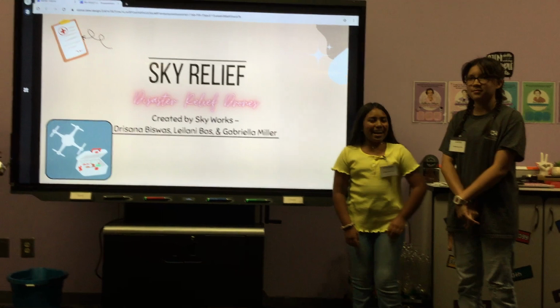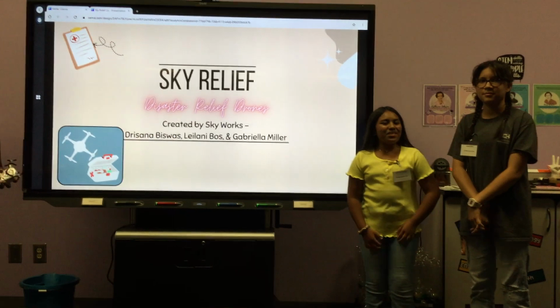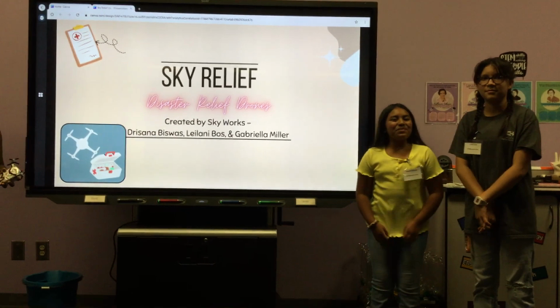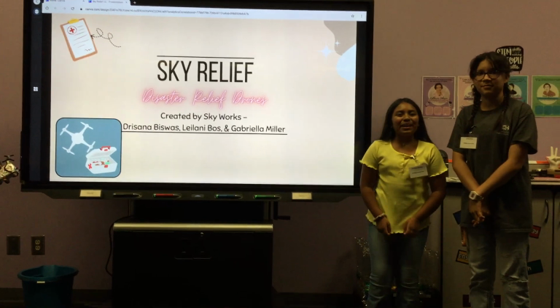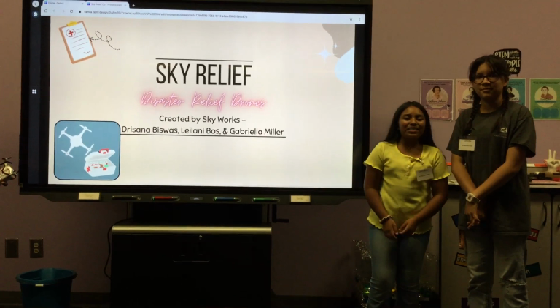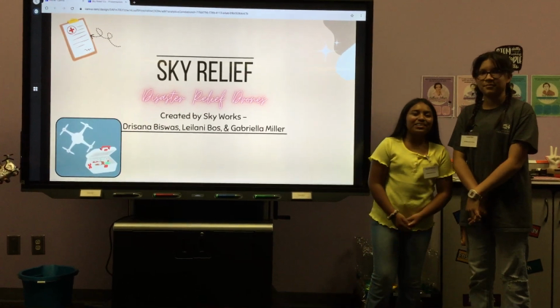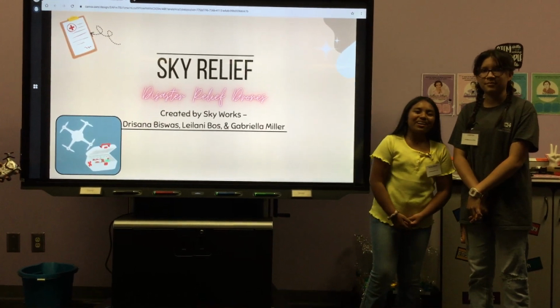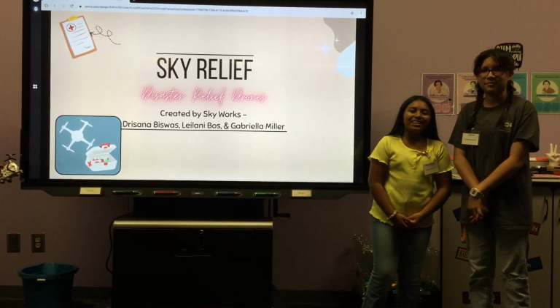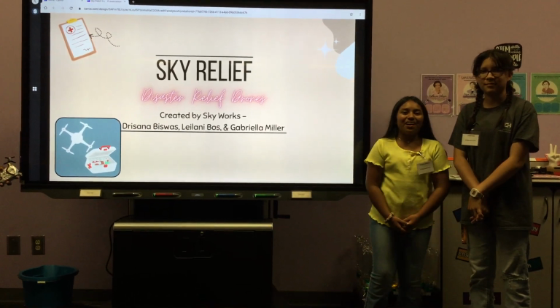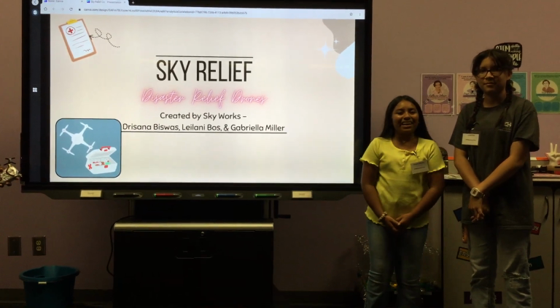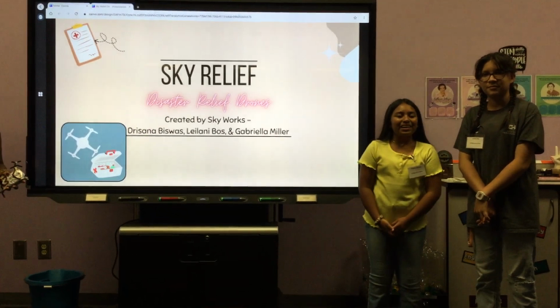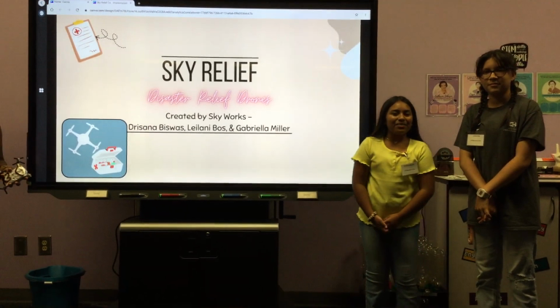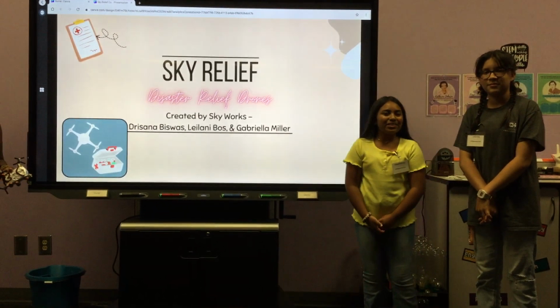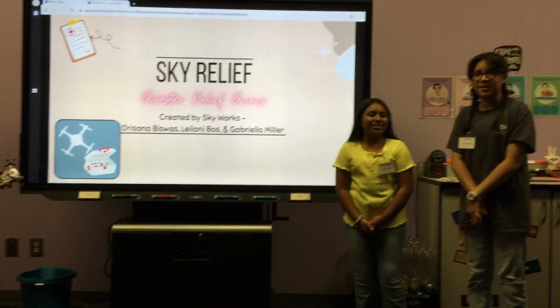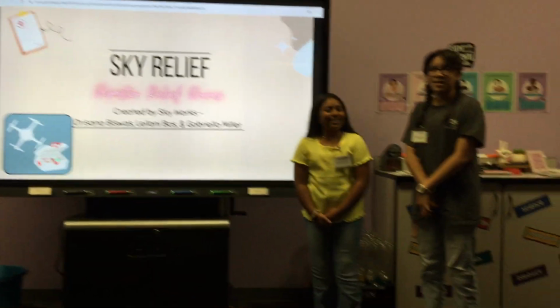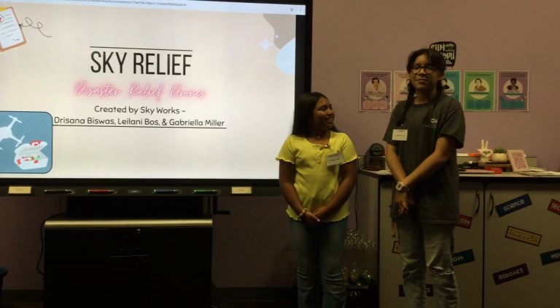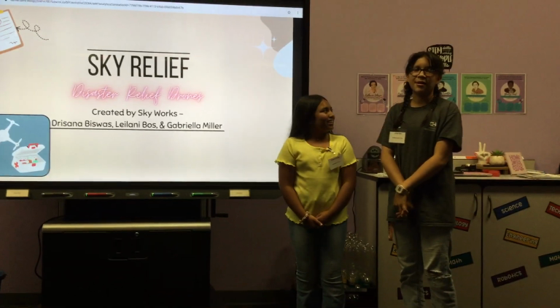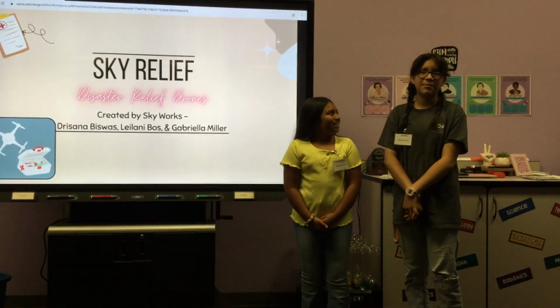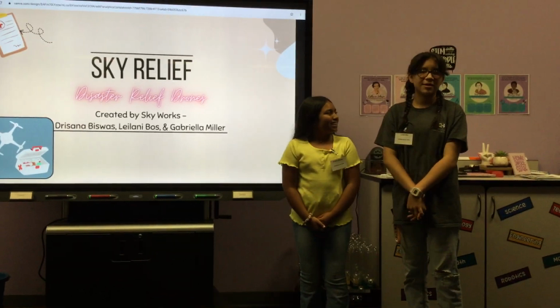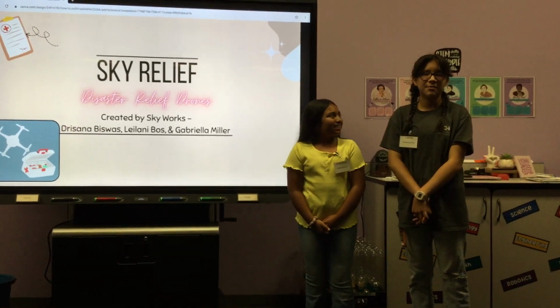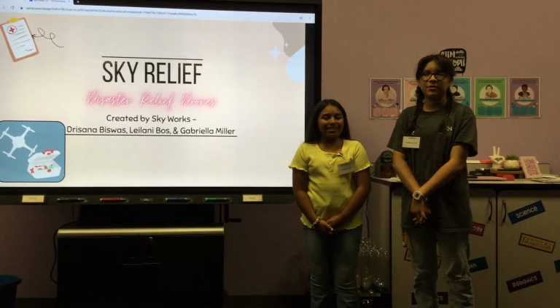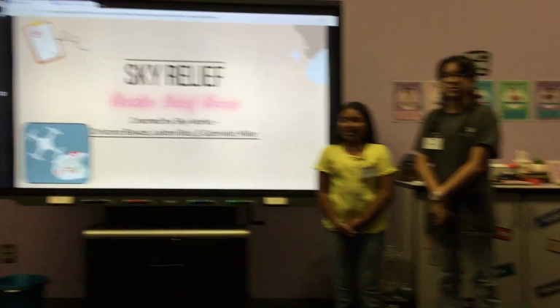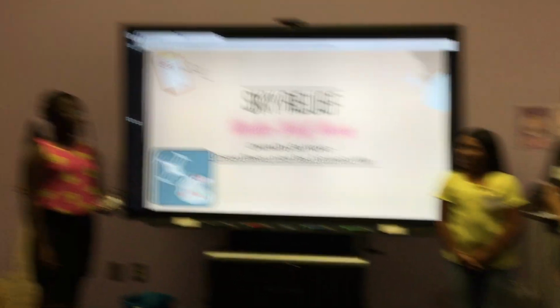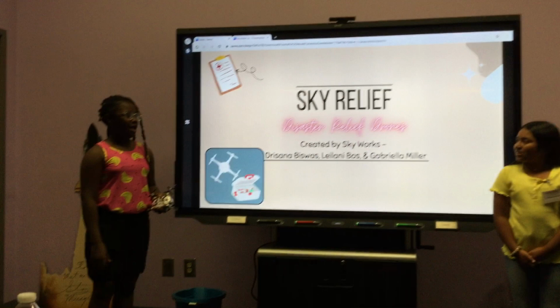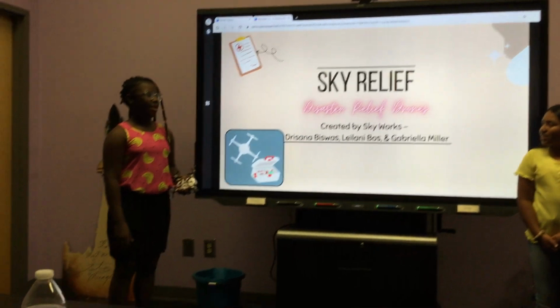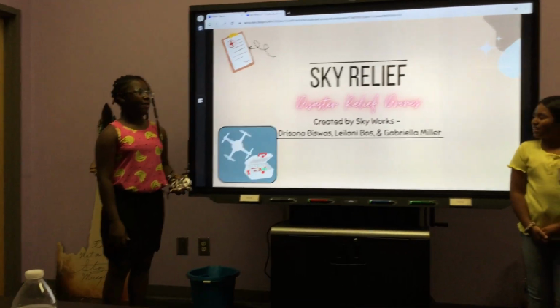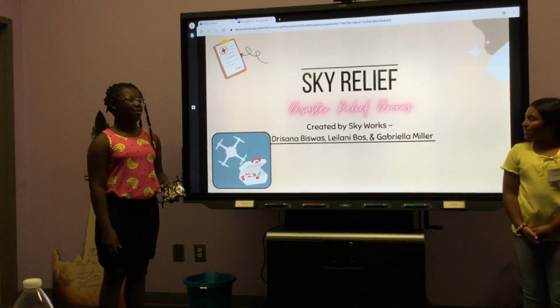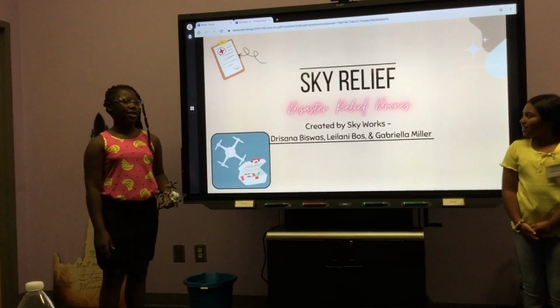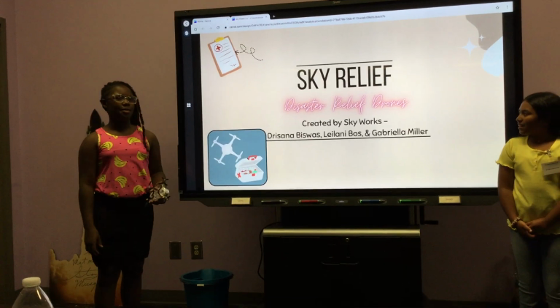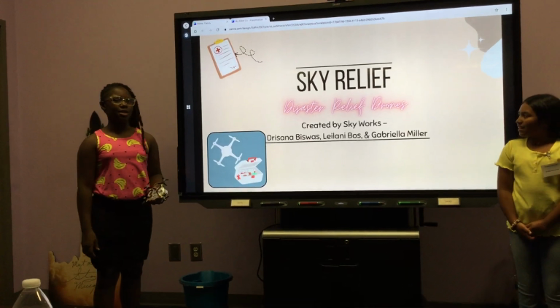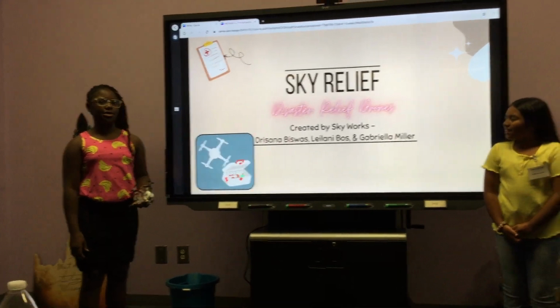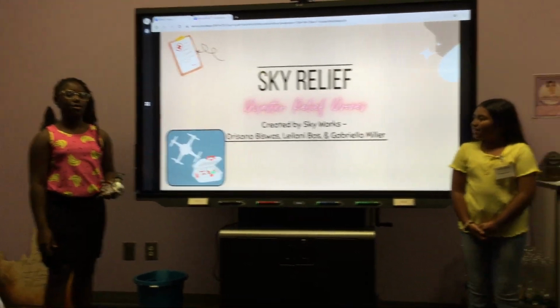Hi everyone, my name is Drisanov Isvoss and I'm 11 years old. I'm Ilani Voss and I'm 12 years old. I'm Gabriel Villa and I'm 11 years old.